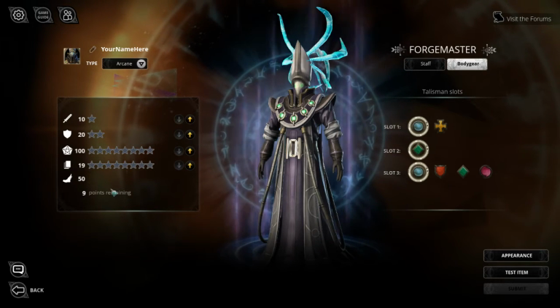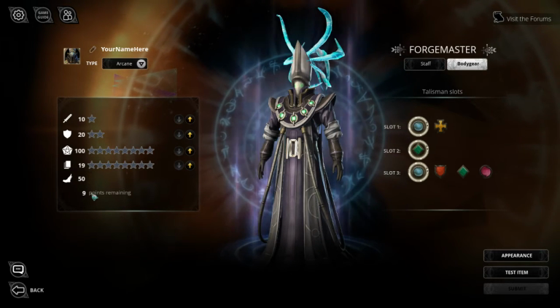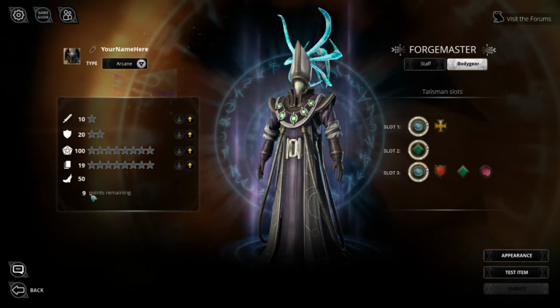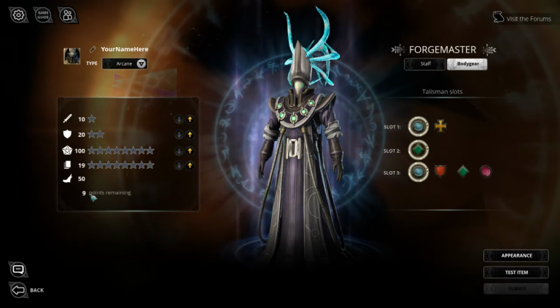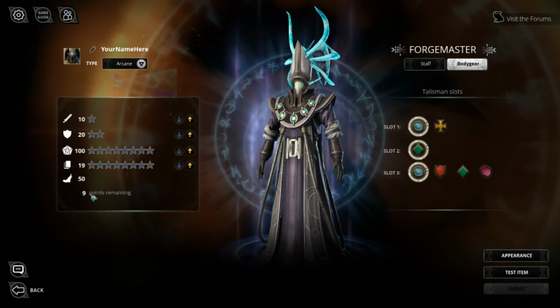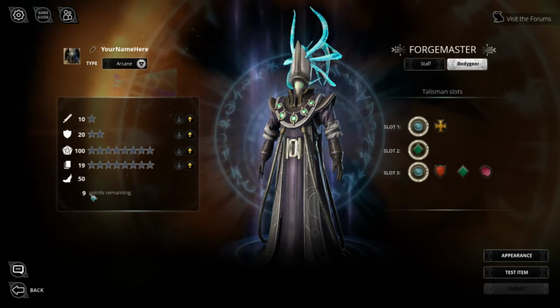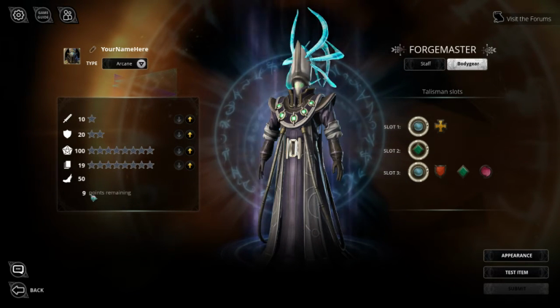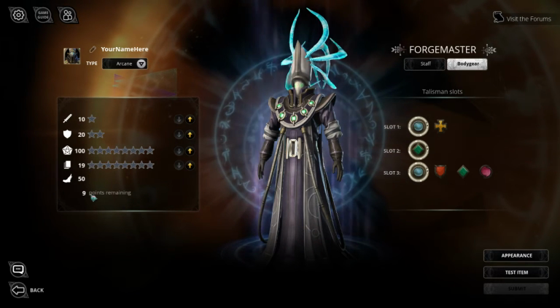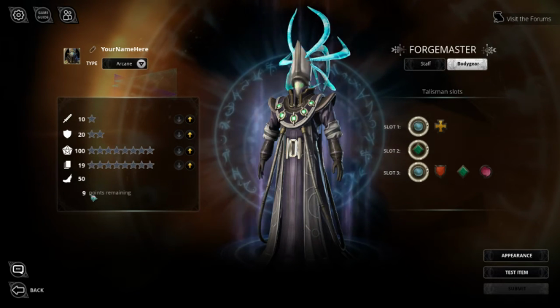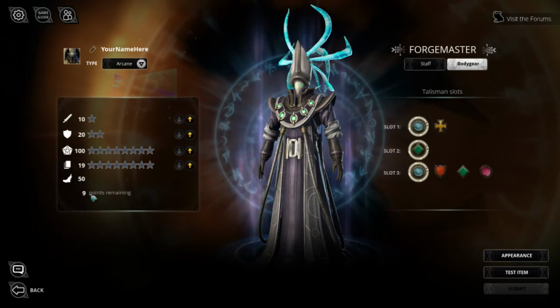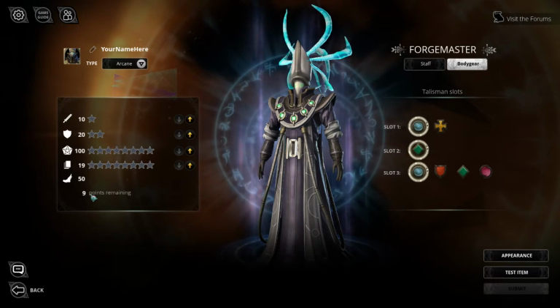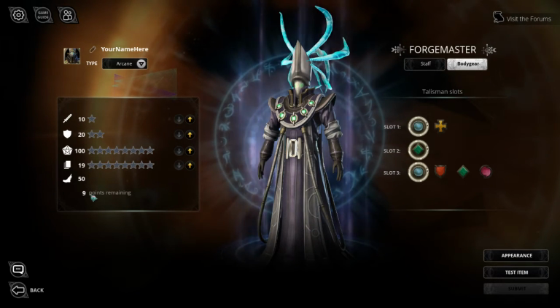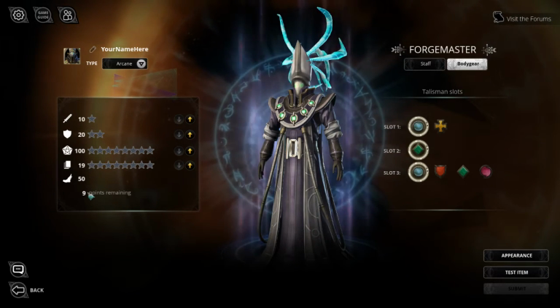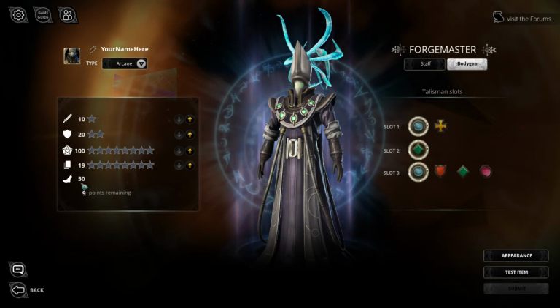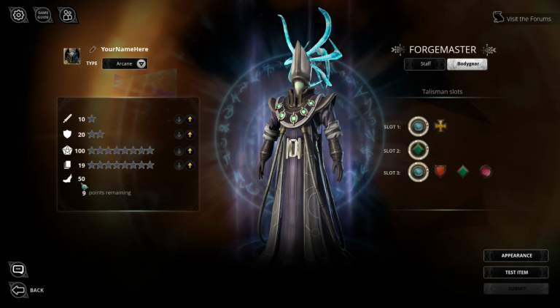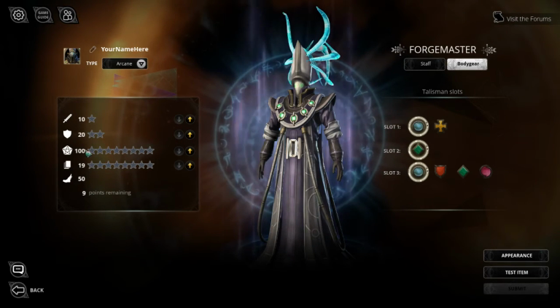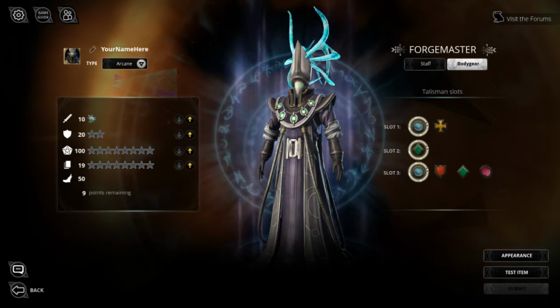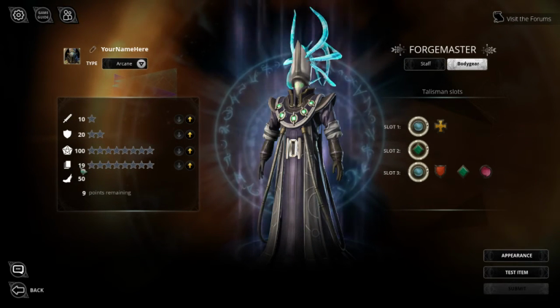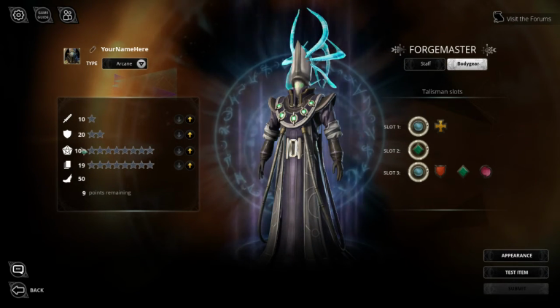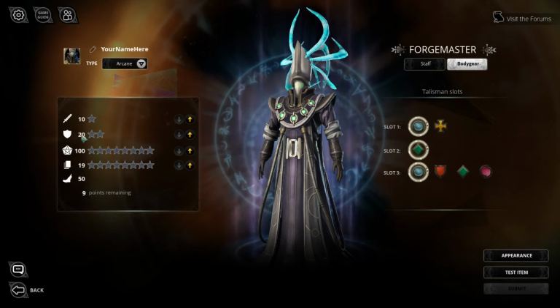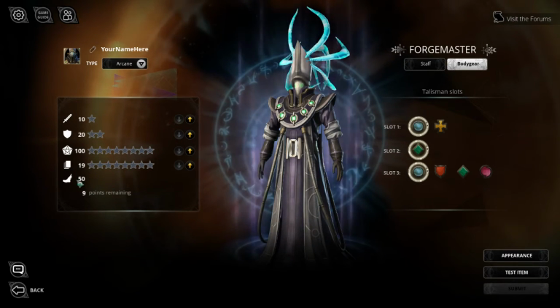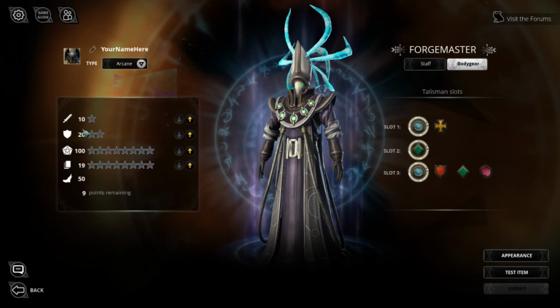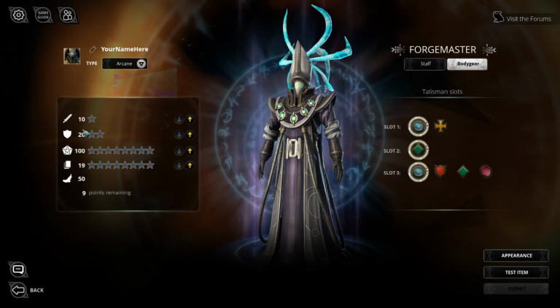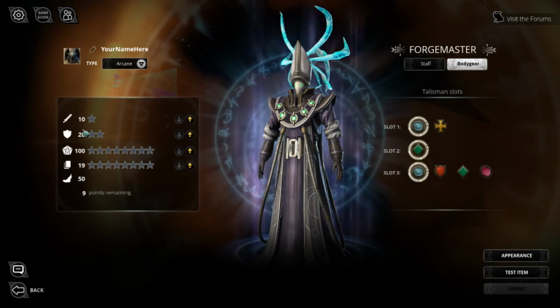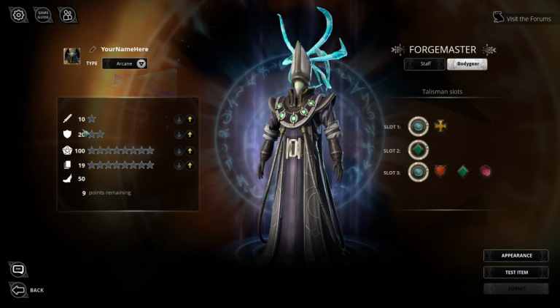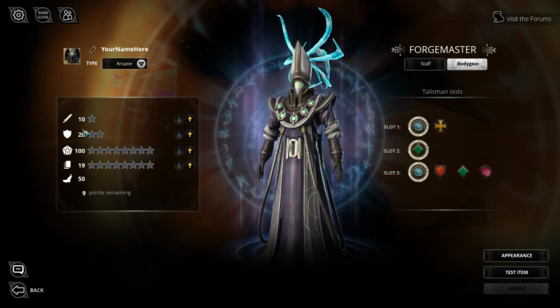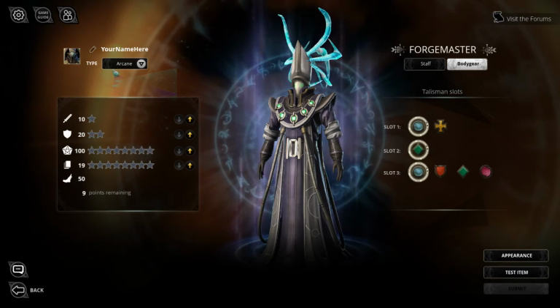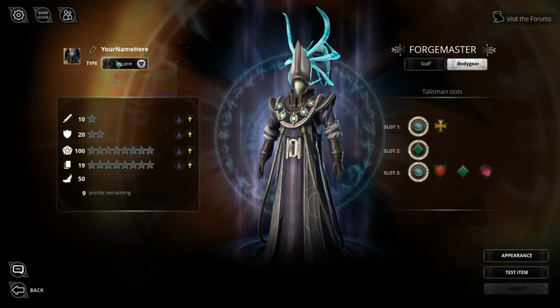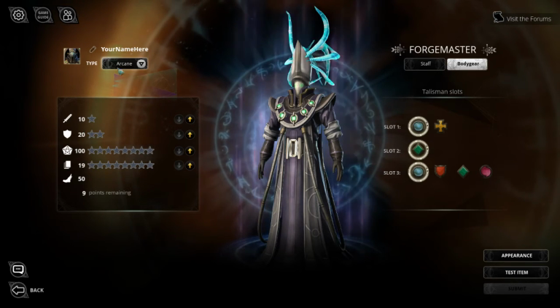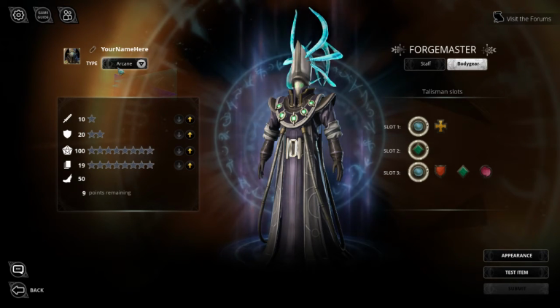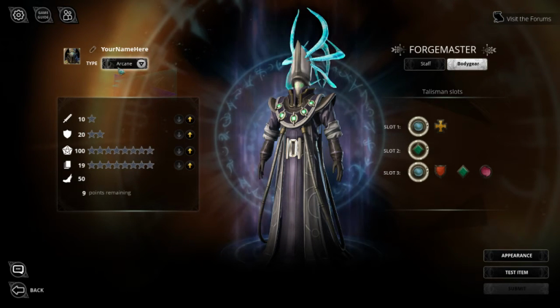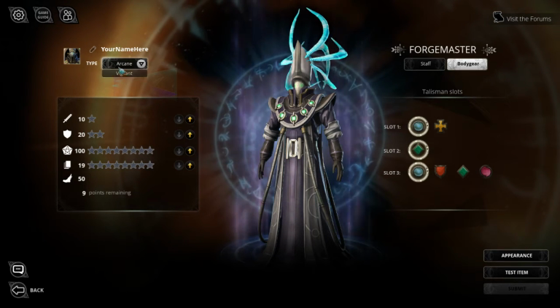You have nine points that can be spent on improving the gear's base stats. I'll make some Vigilant gear now.